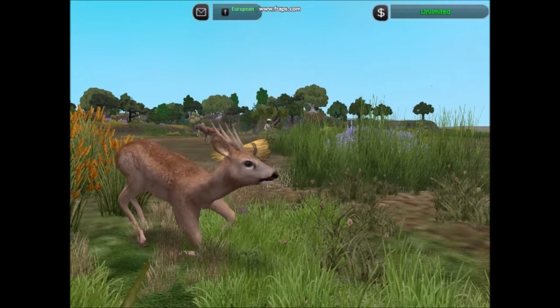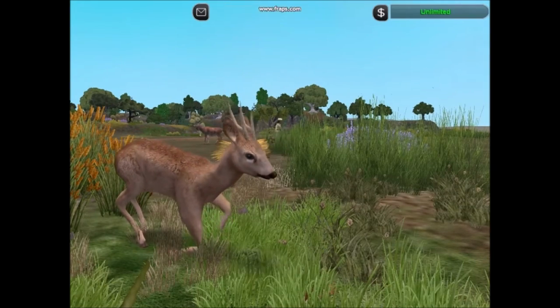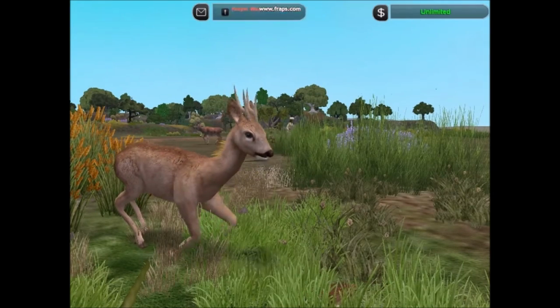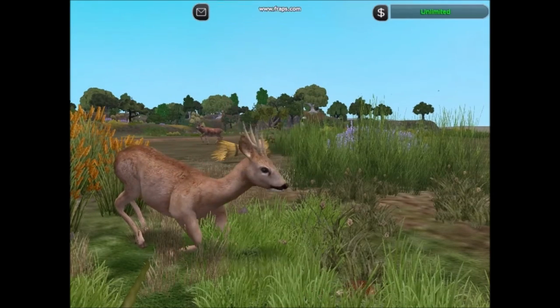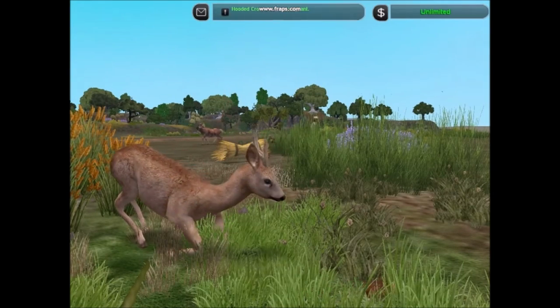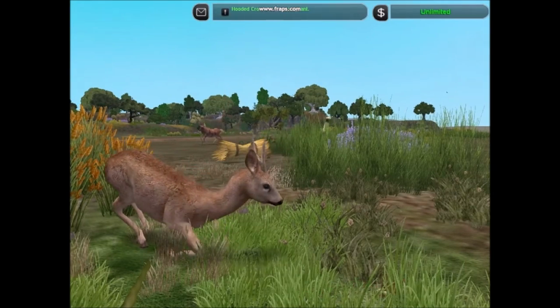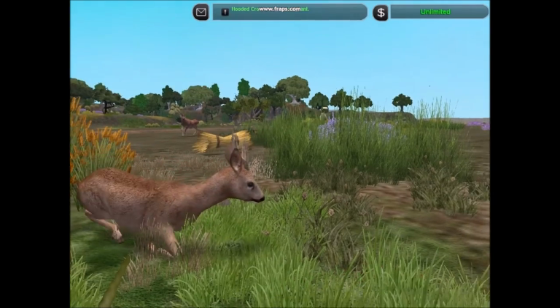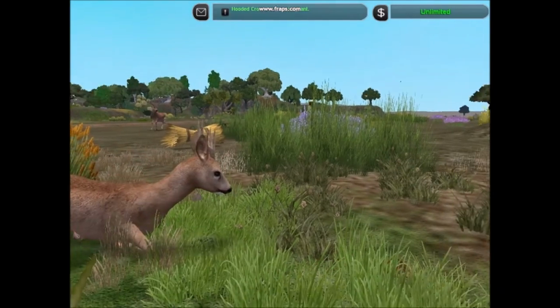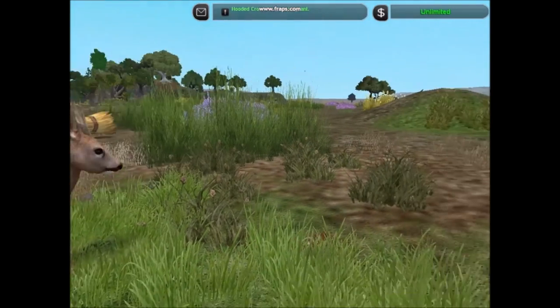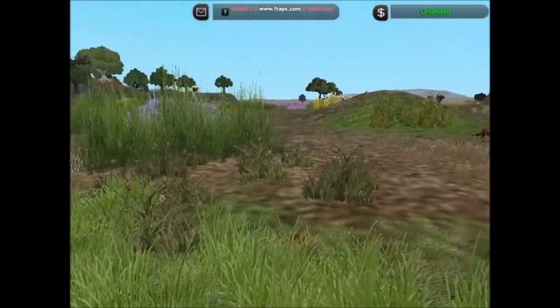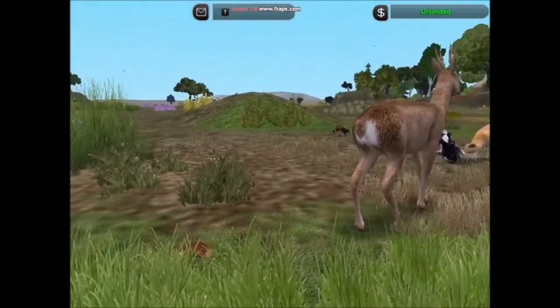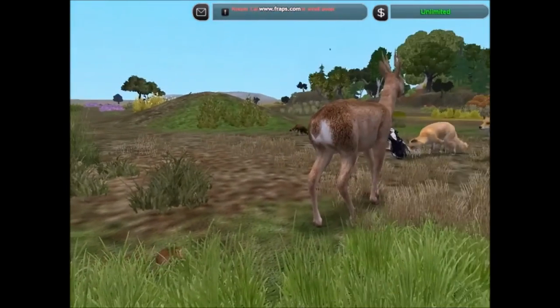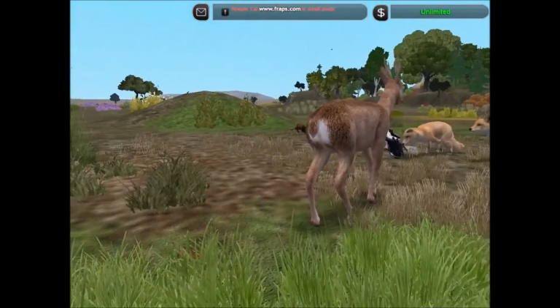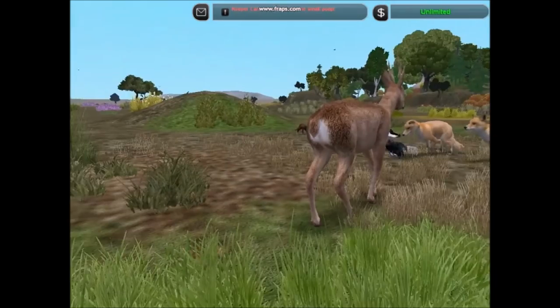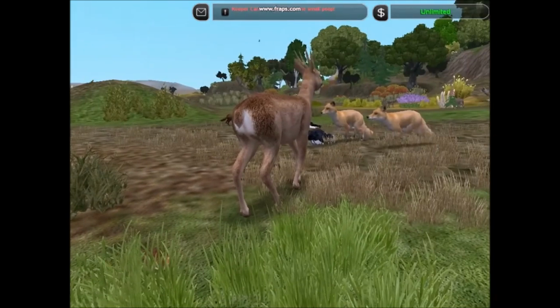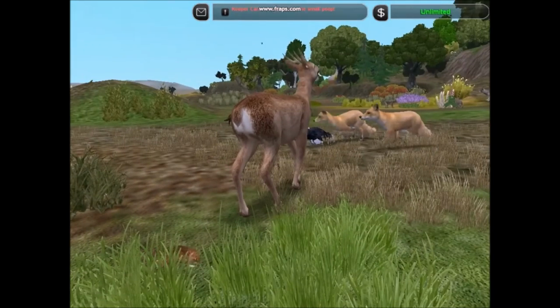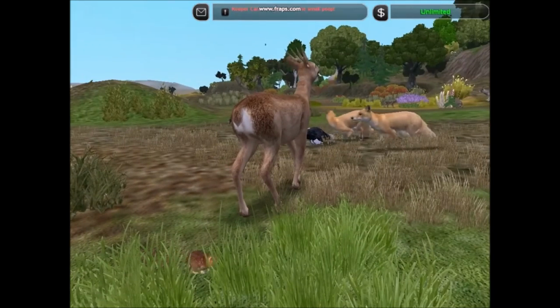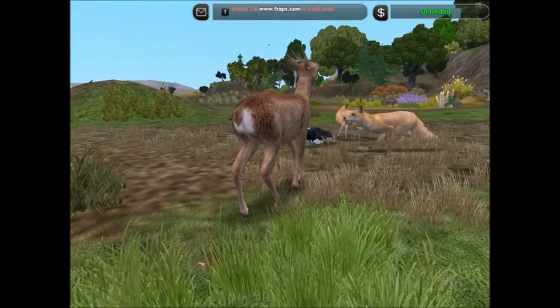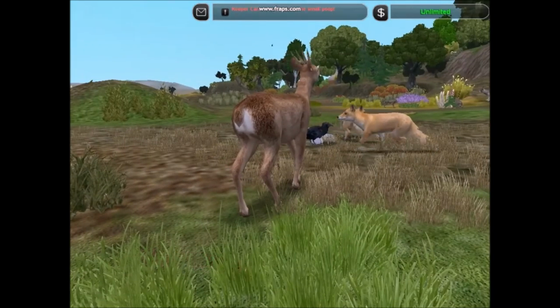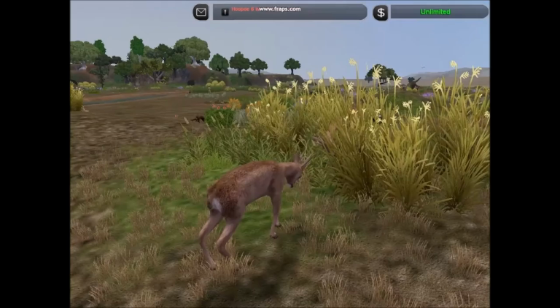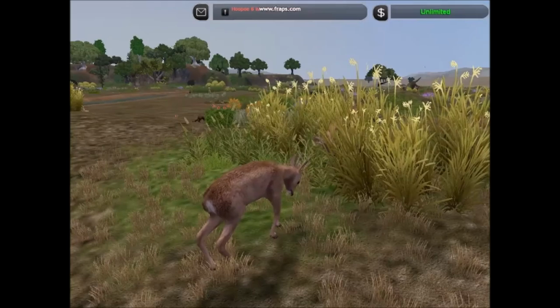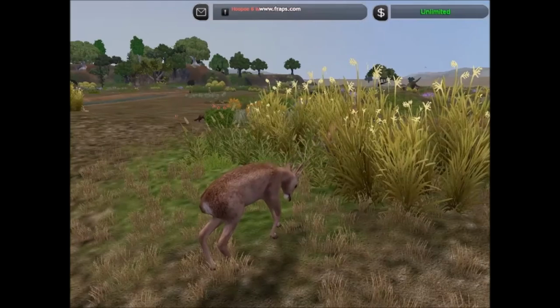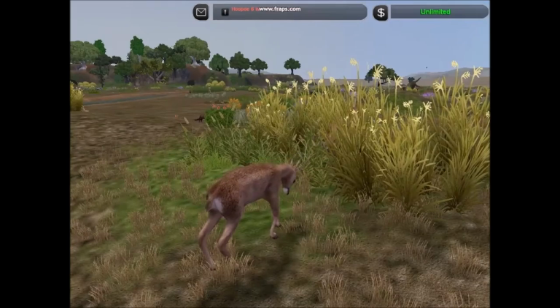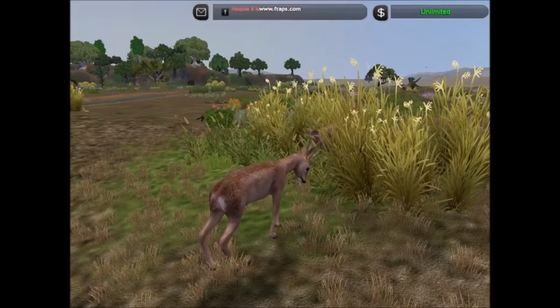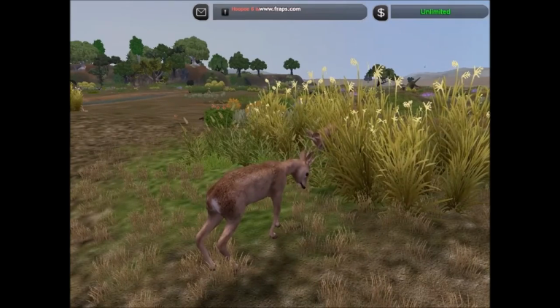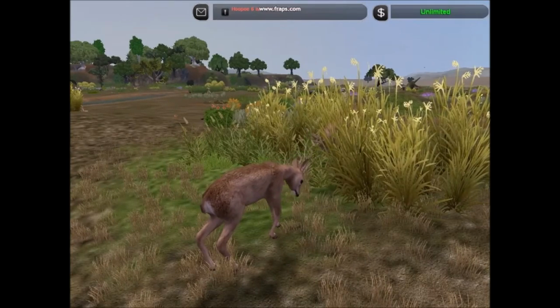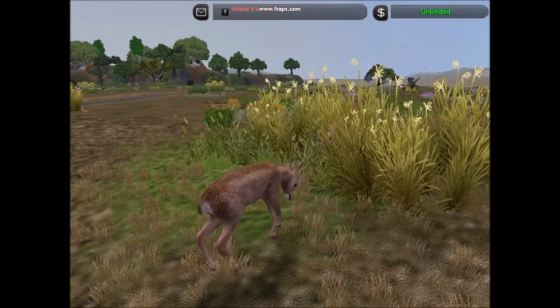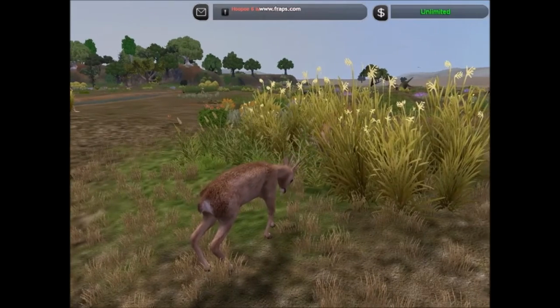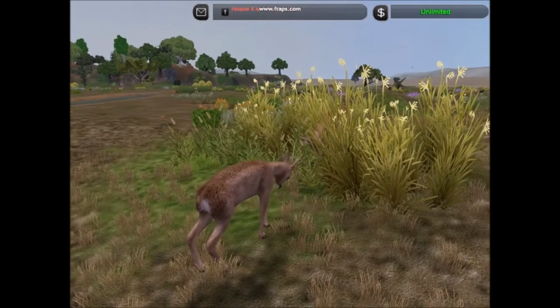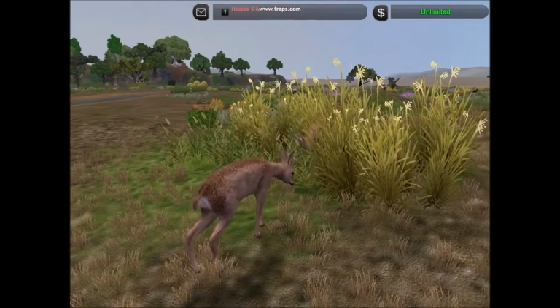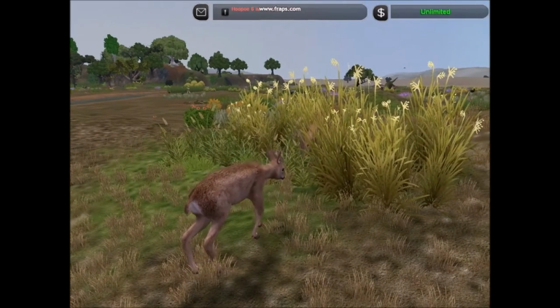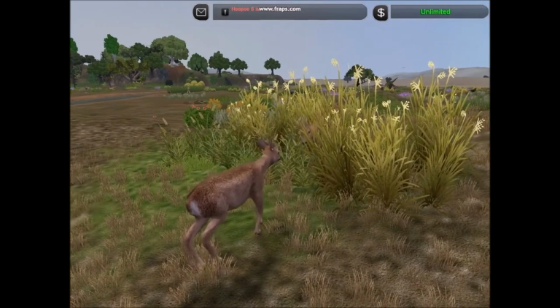Every fall, the deer fight over mates, and their social structure shifts with changes over the seasons.